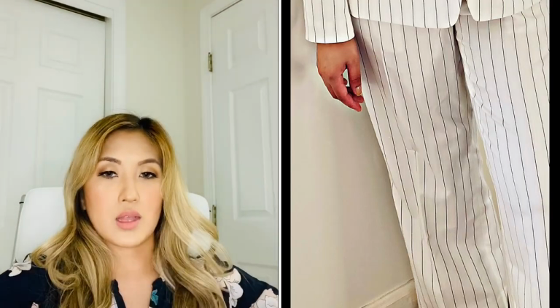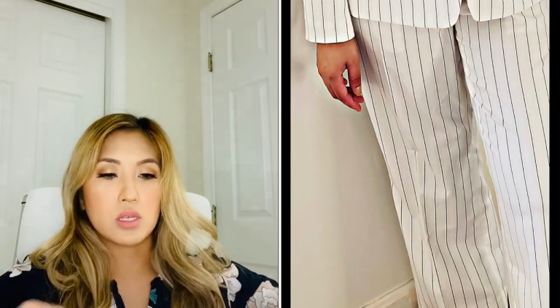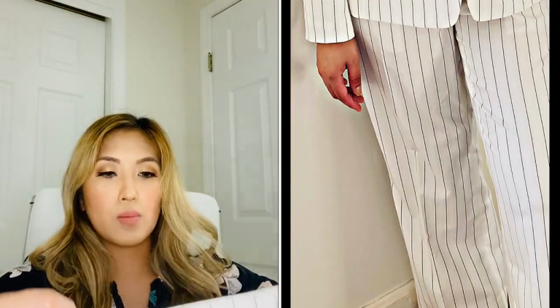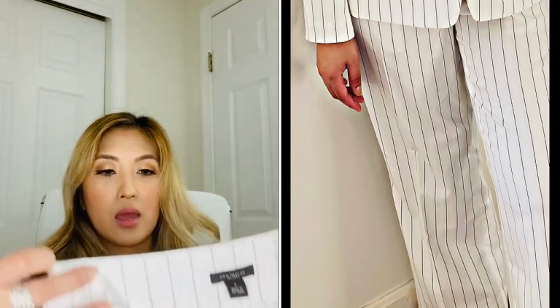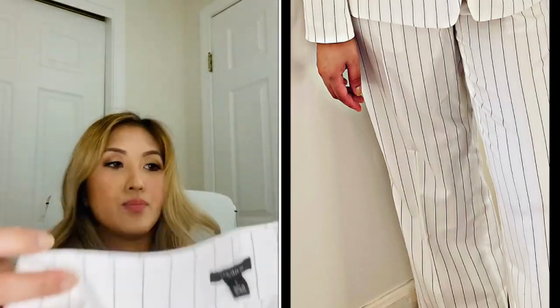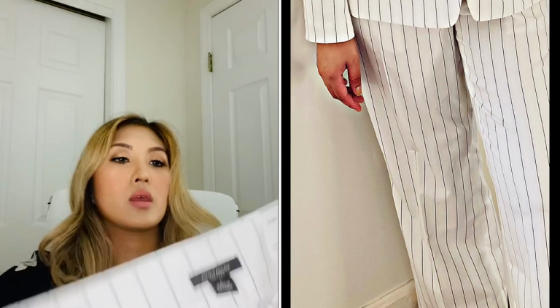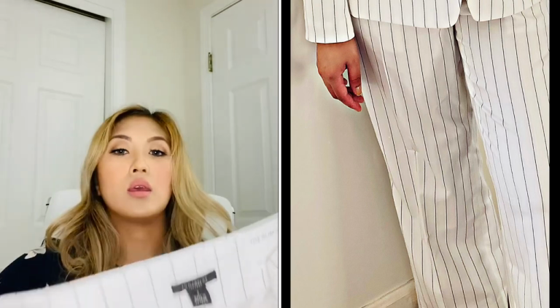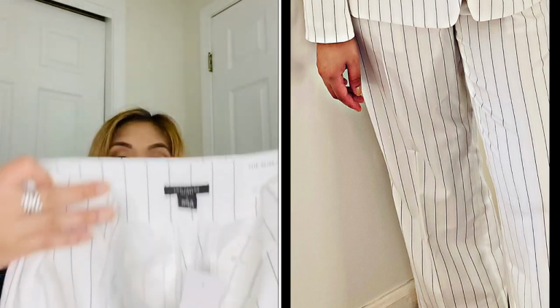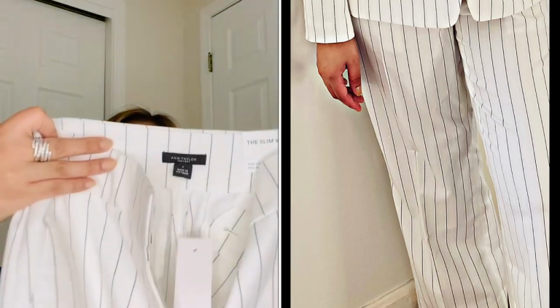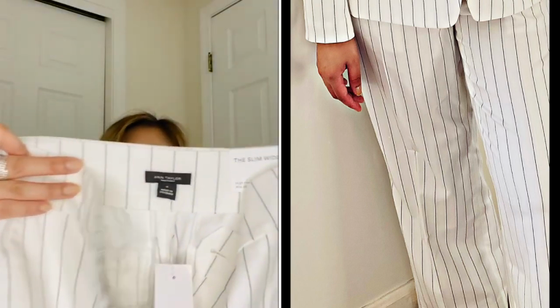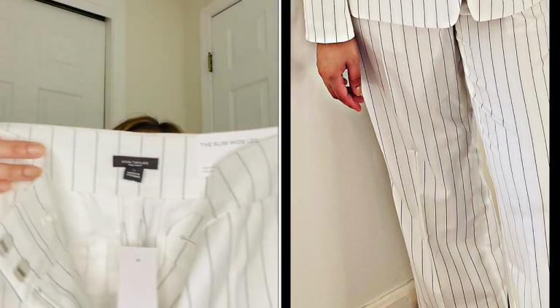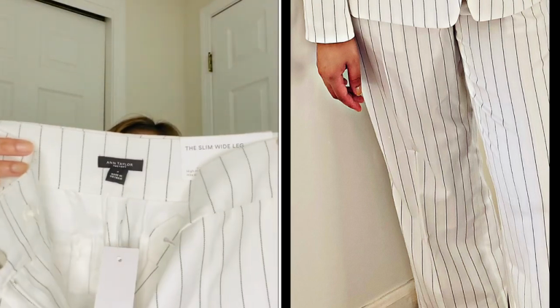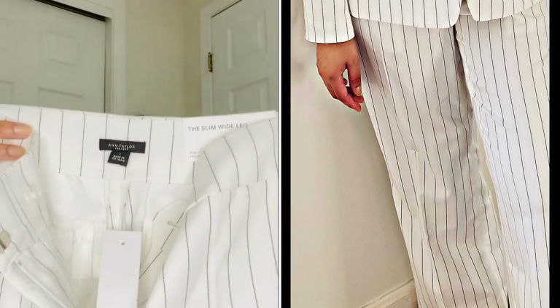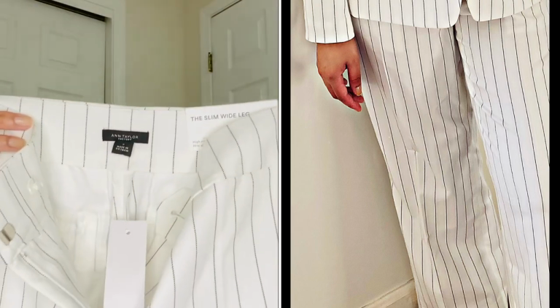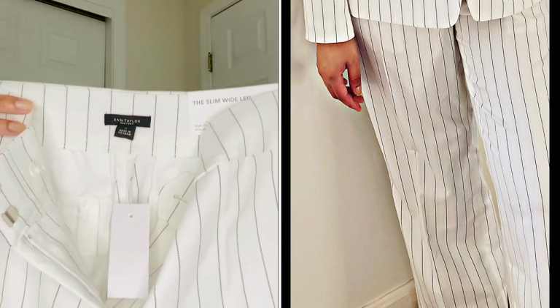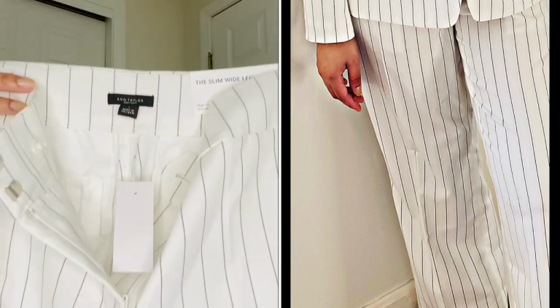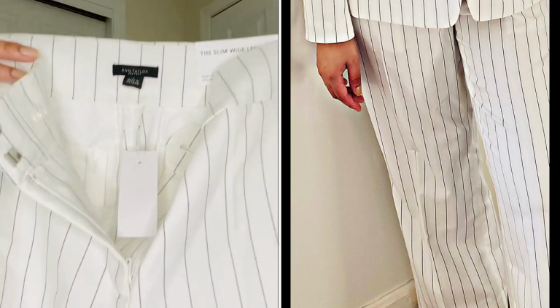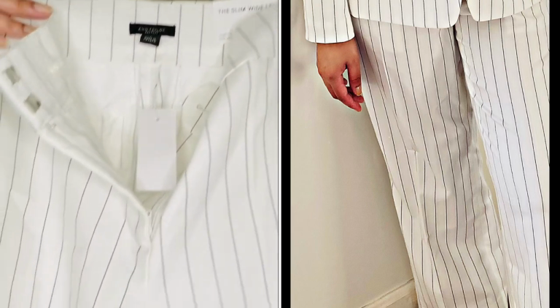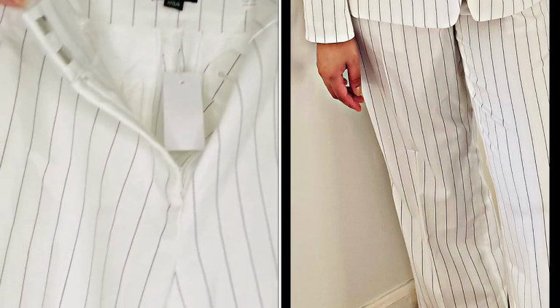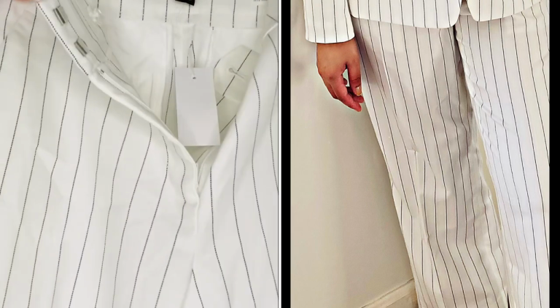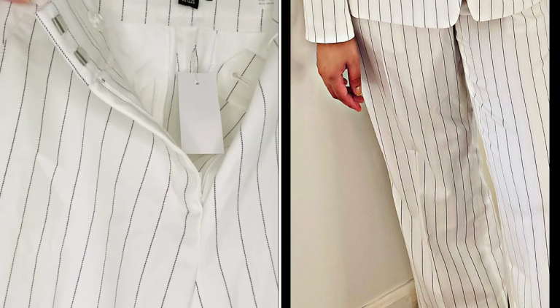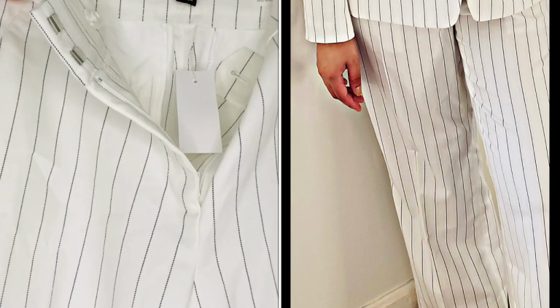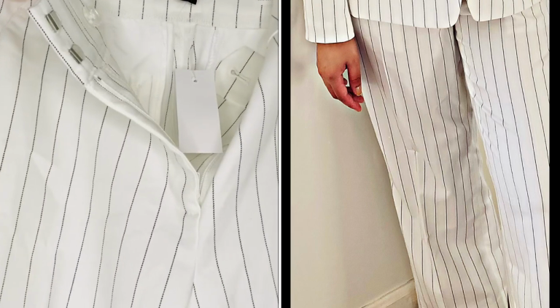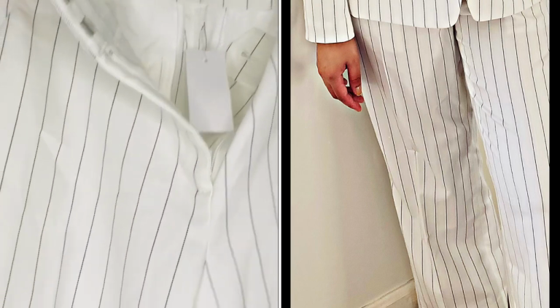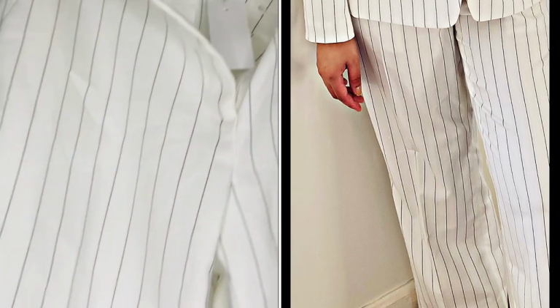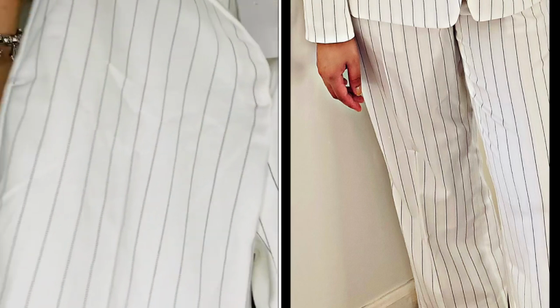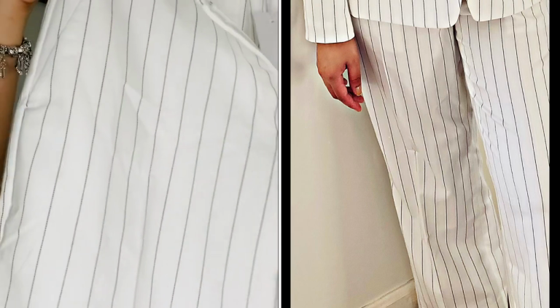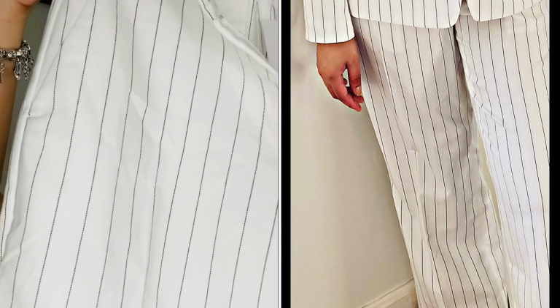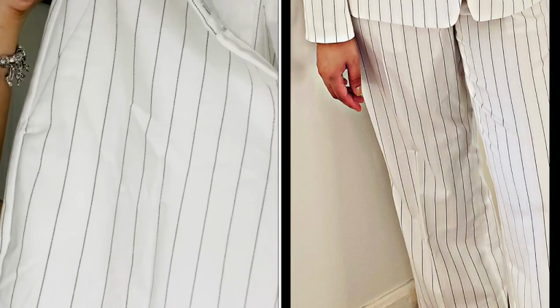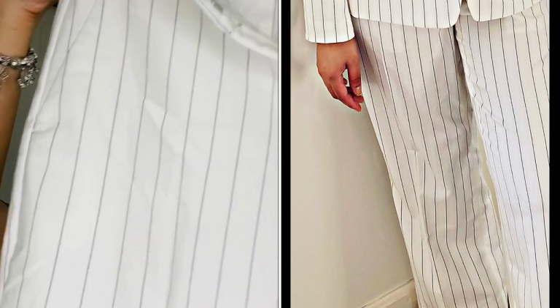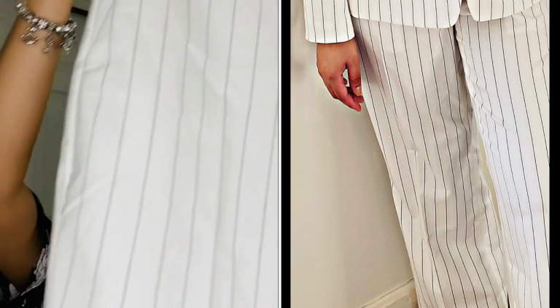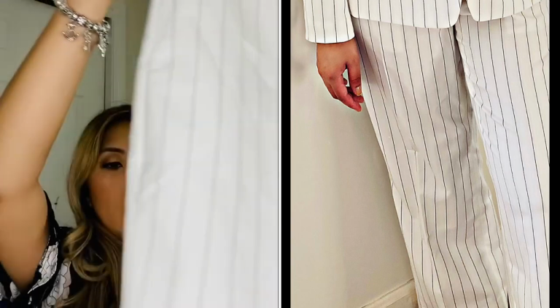This is the pant — the slim wide leg high-rise ankle pants.